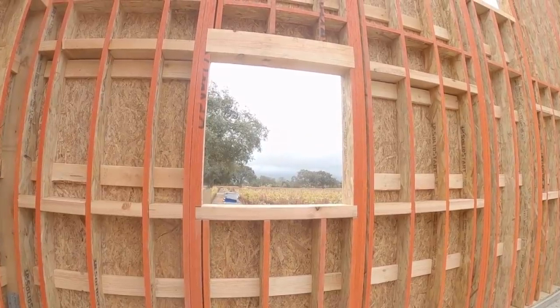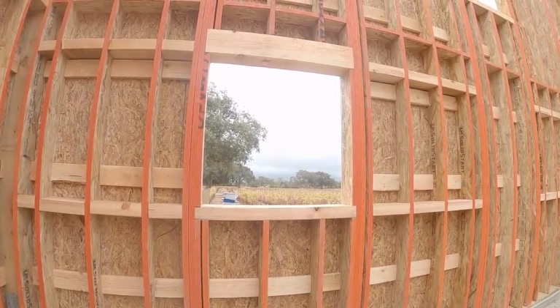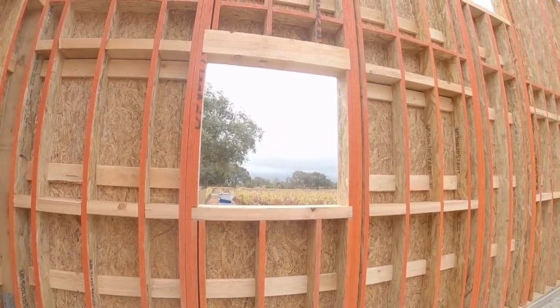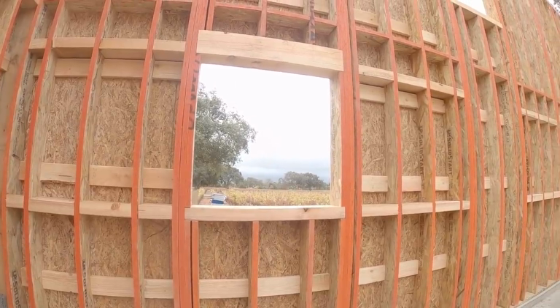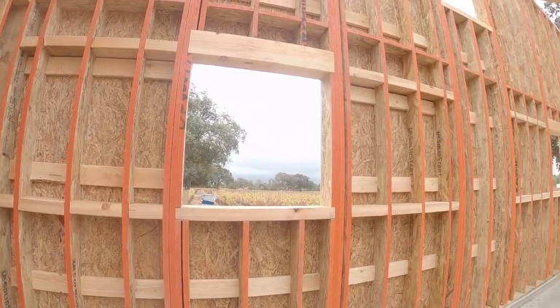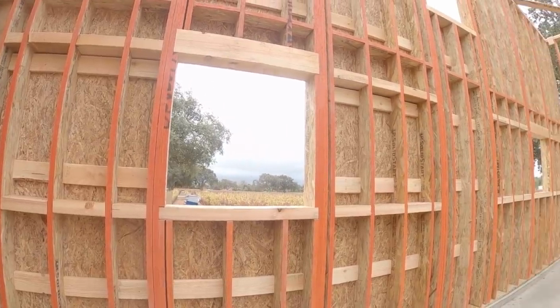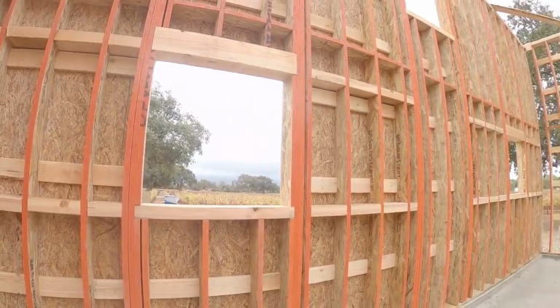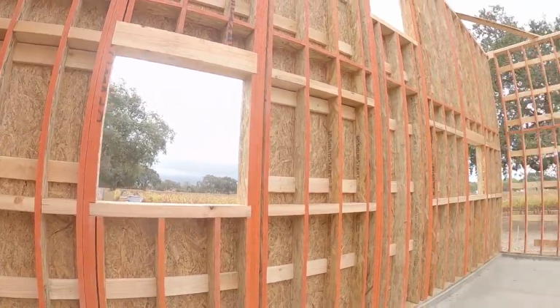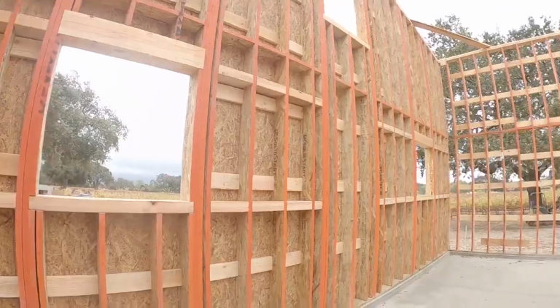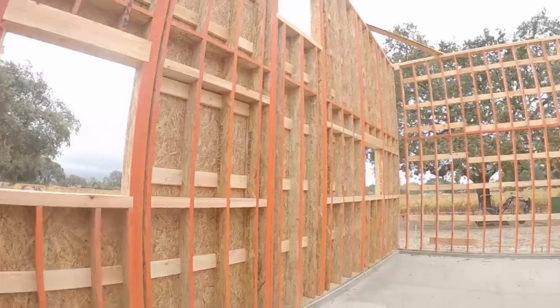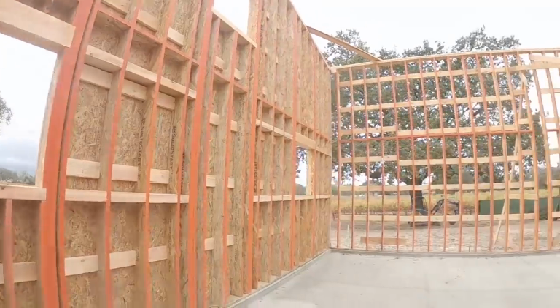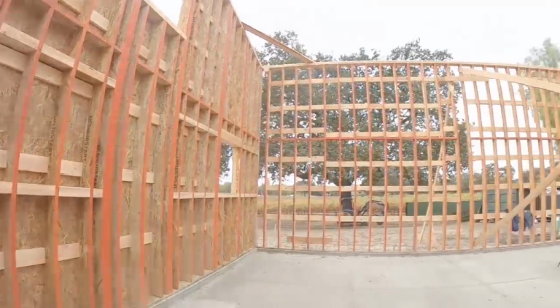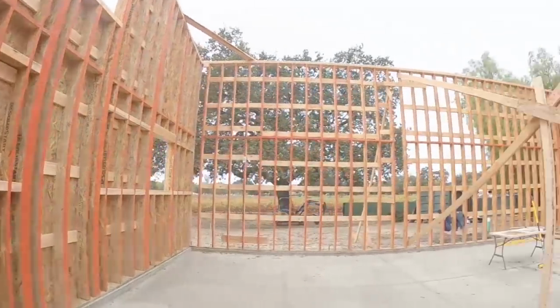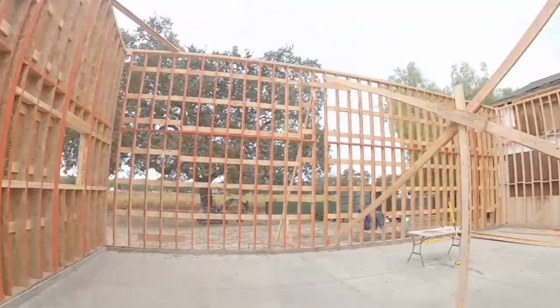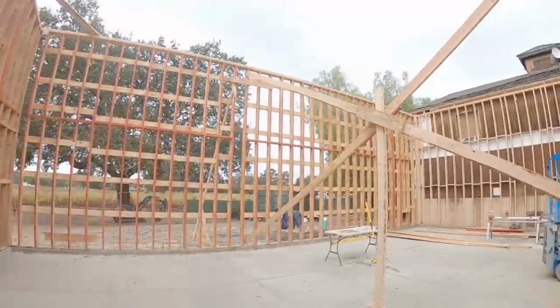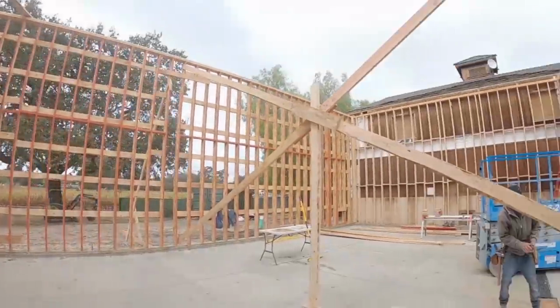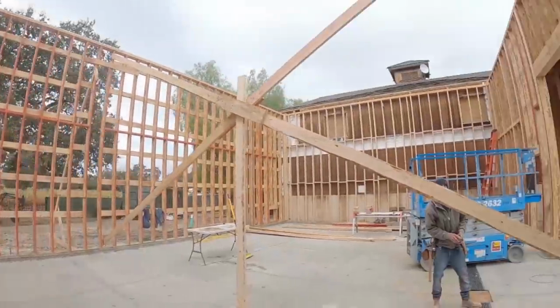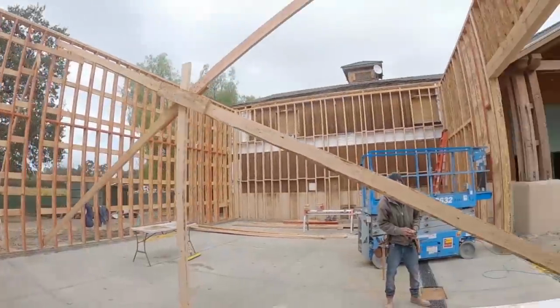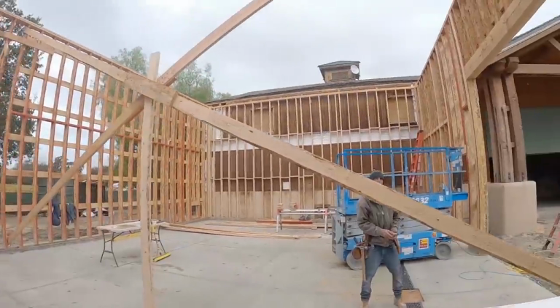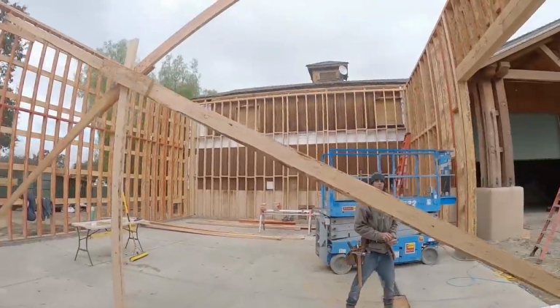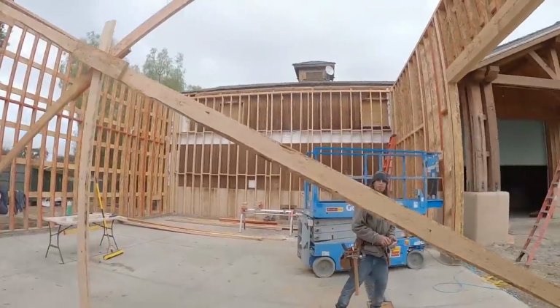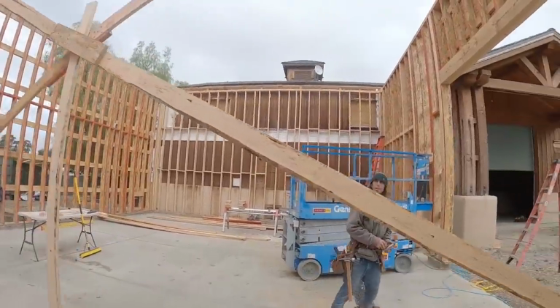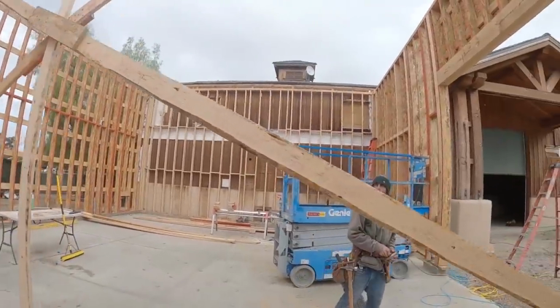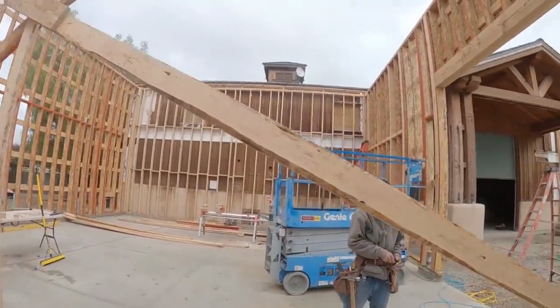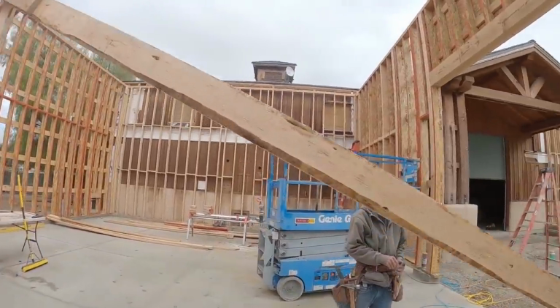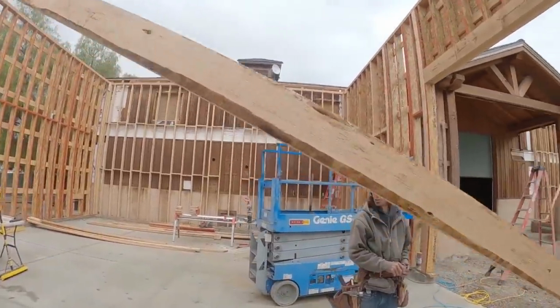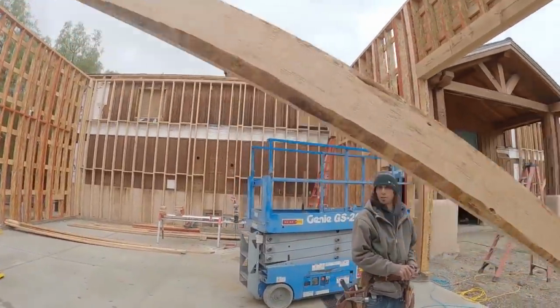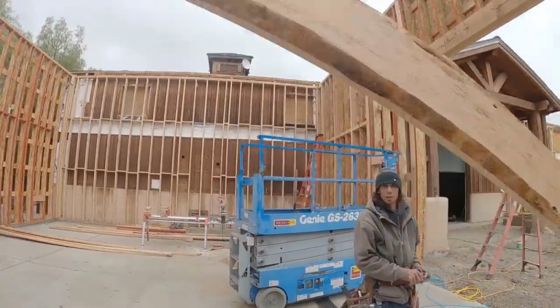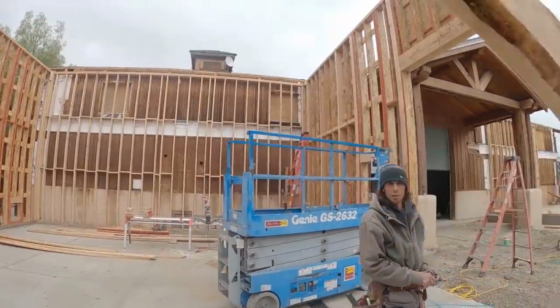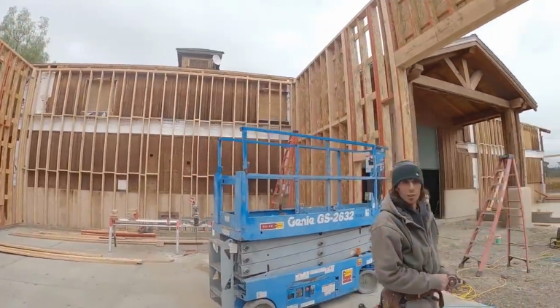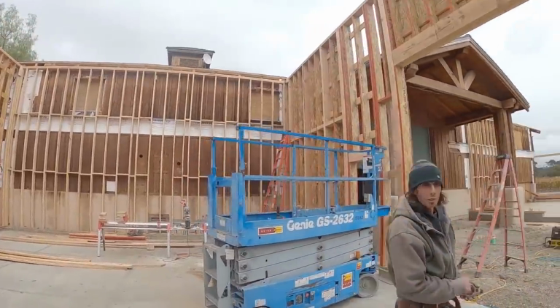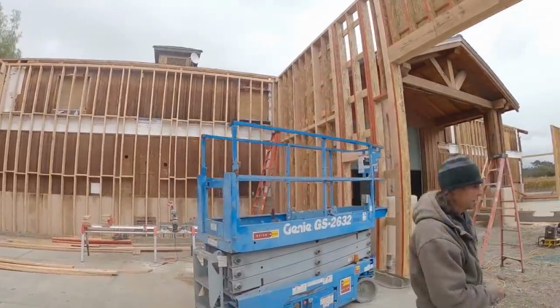Looks like we got rain coming, guys - first time in a long time here in California.